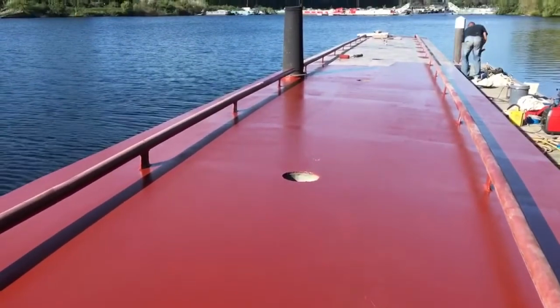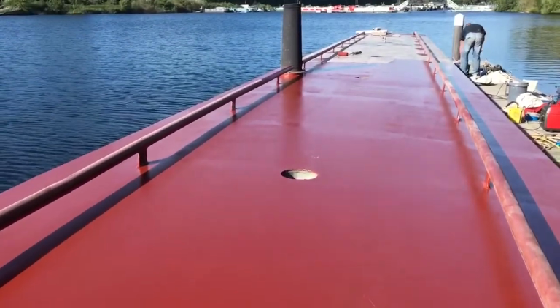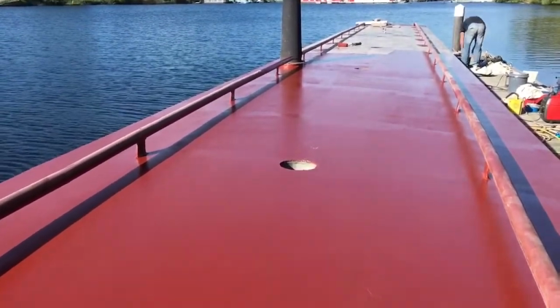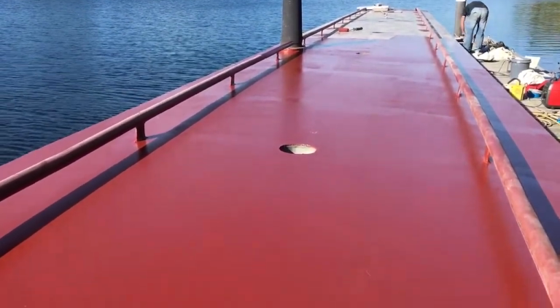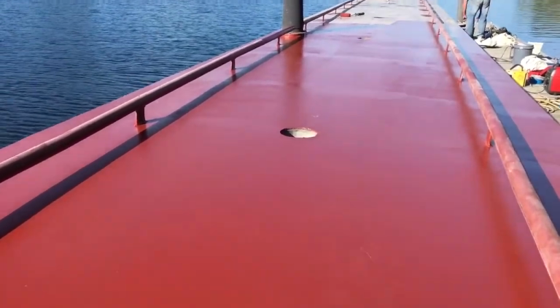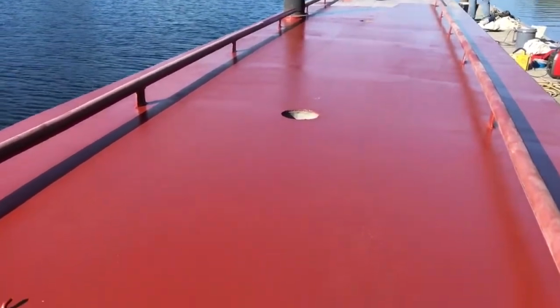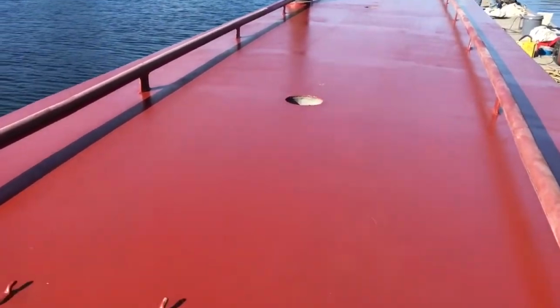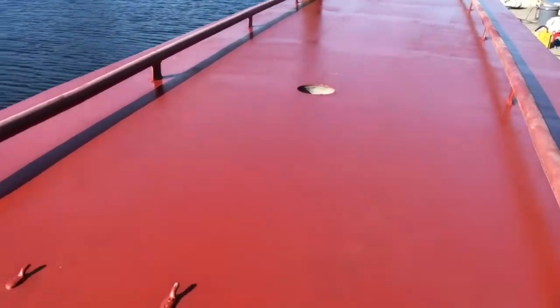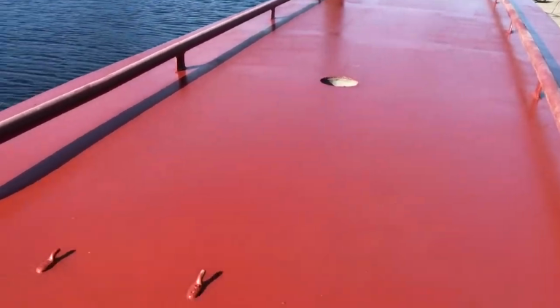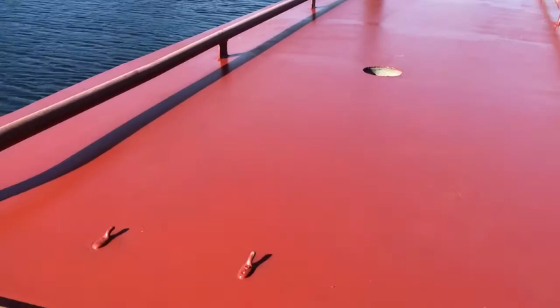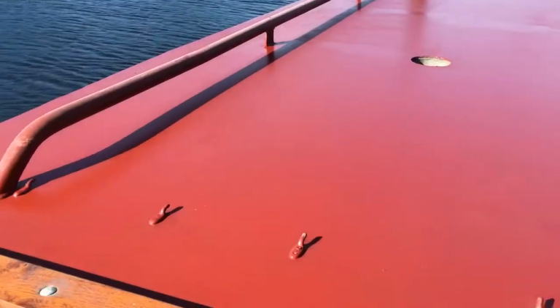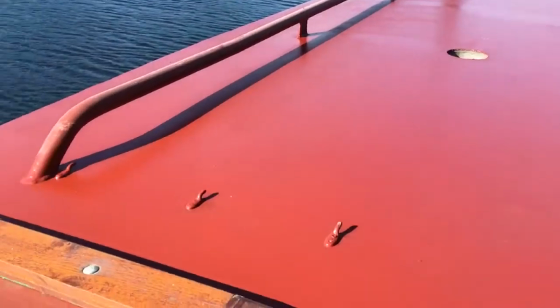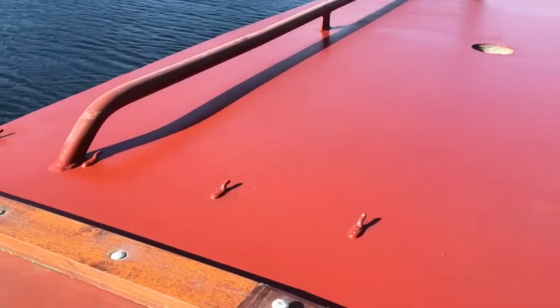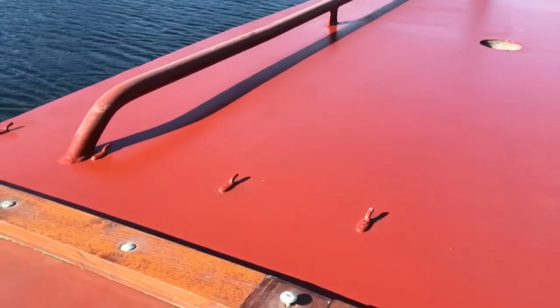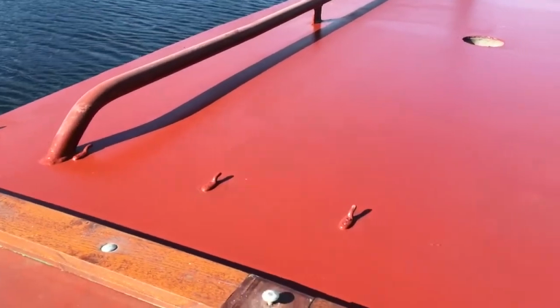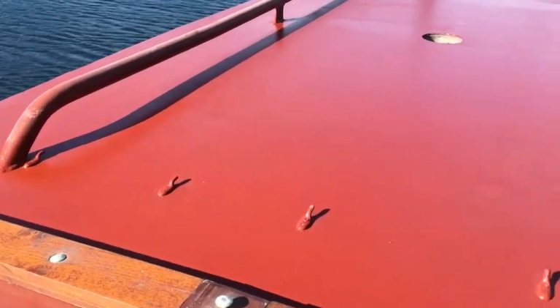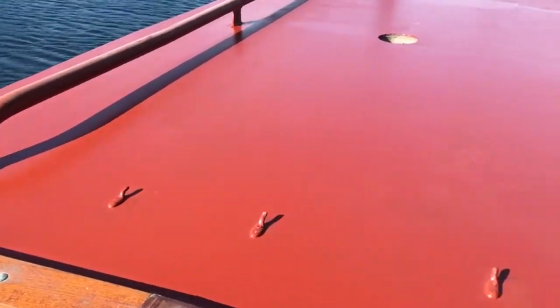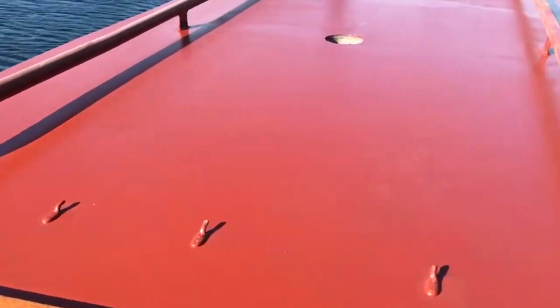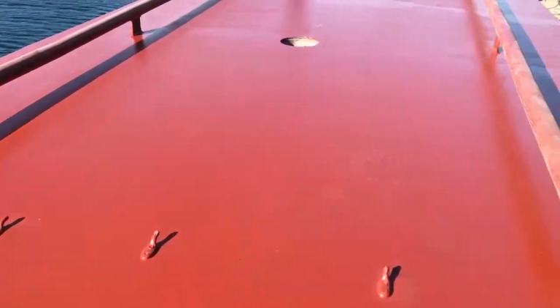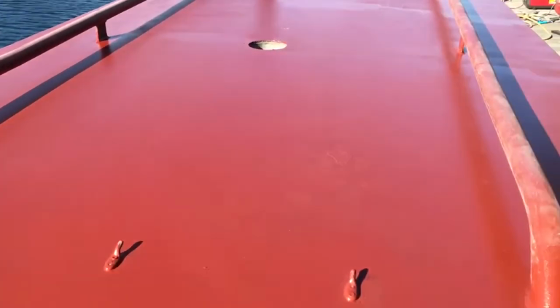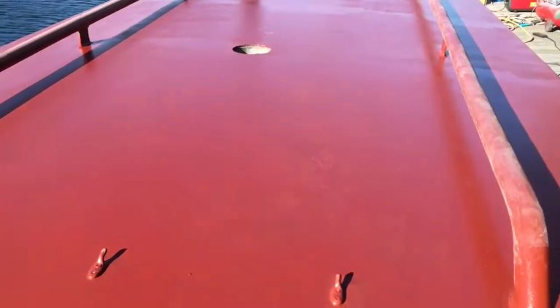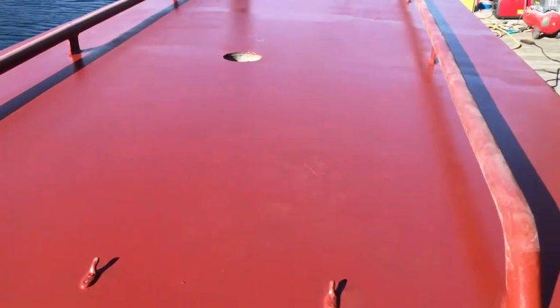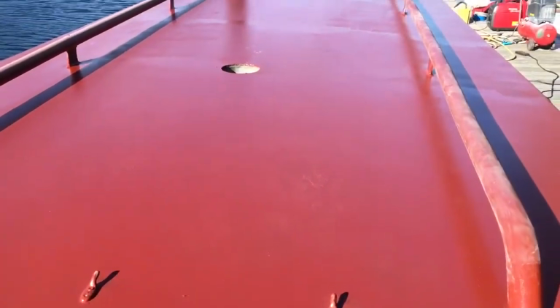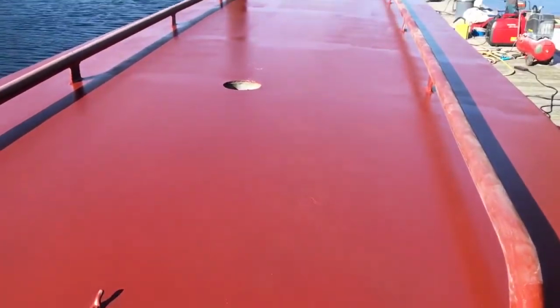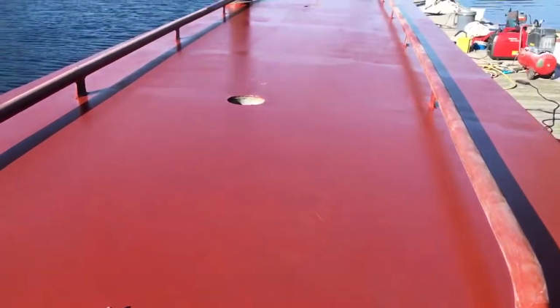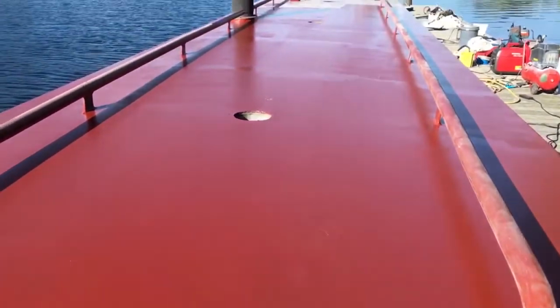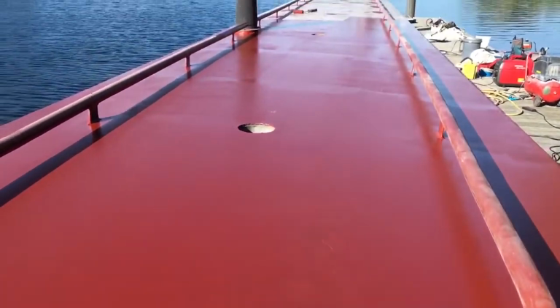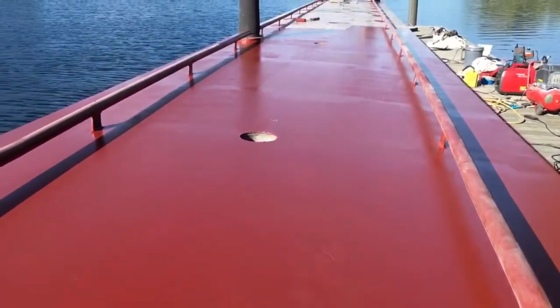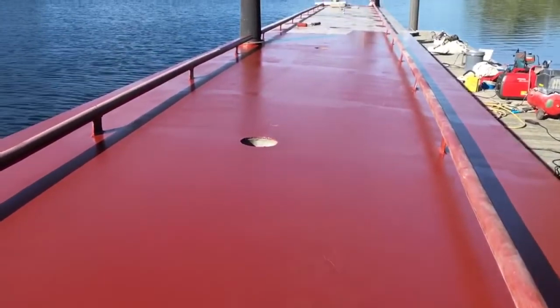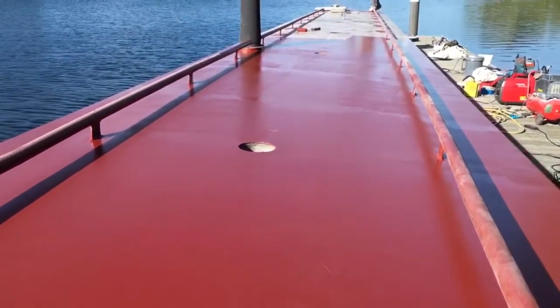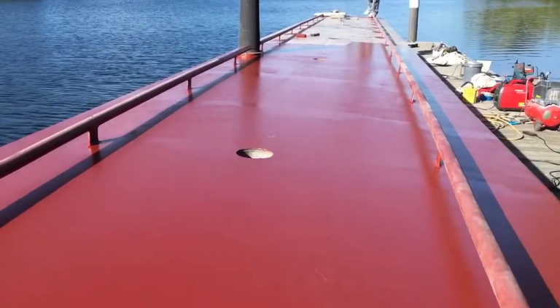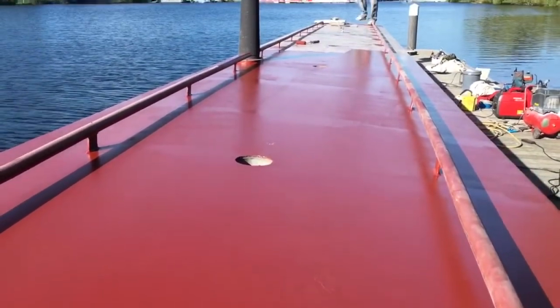Look at how smooth that looks — that's just red oxide paint and it looks so lovely and smooth.